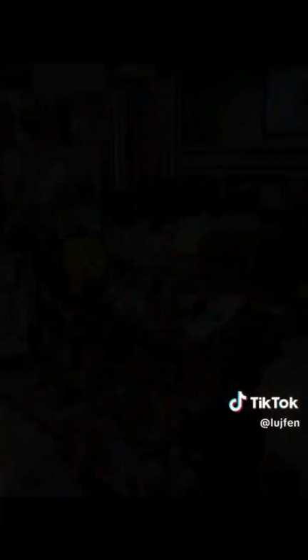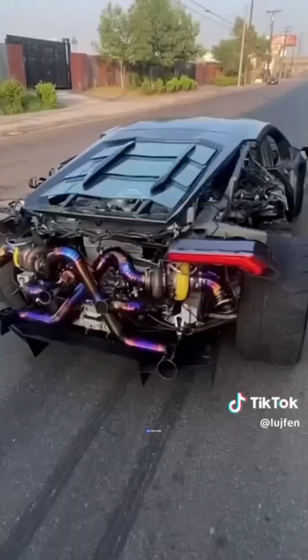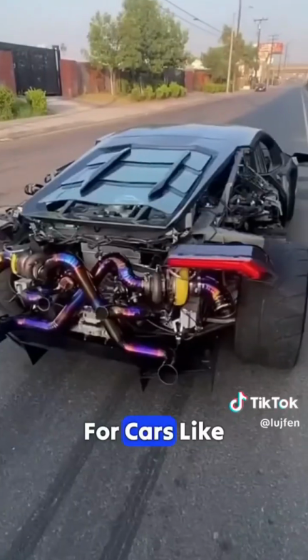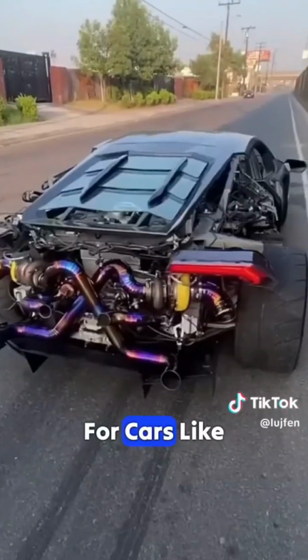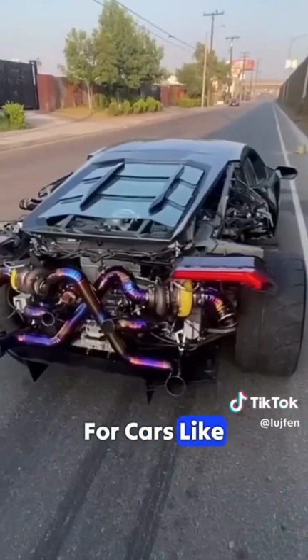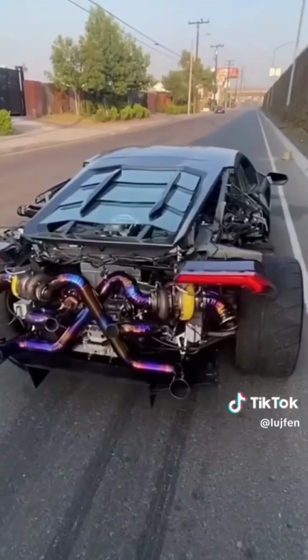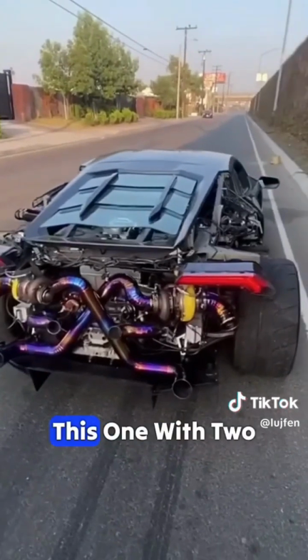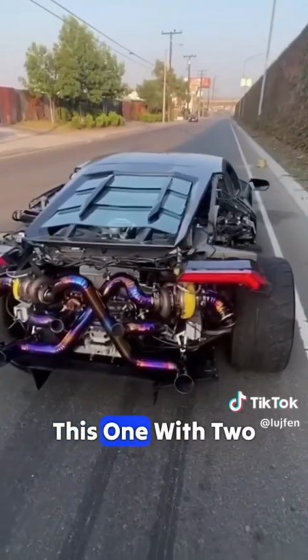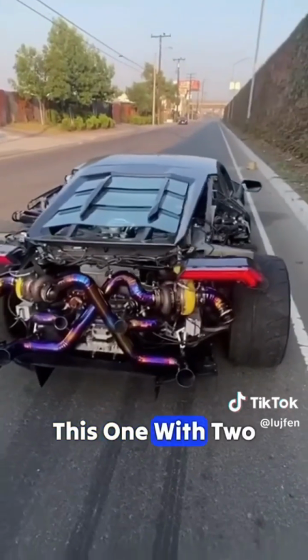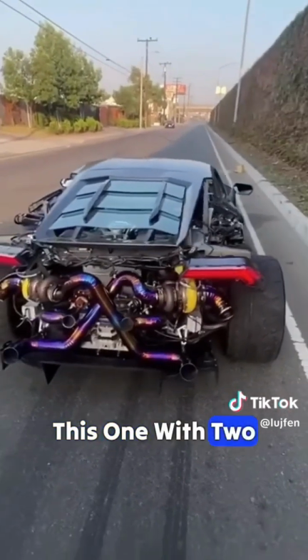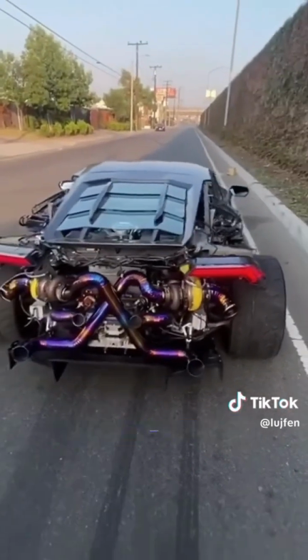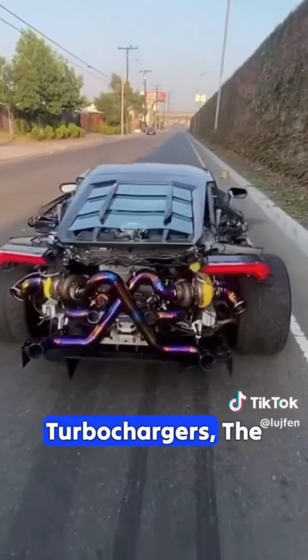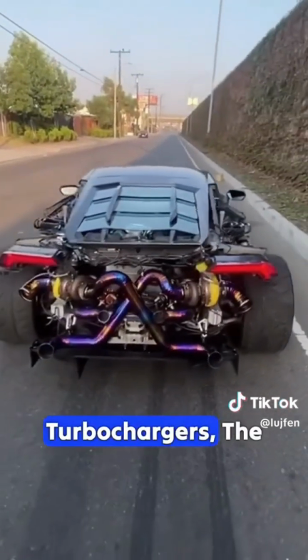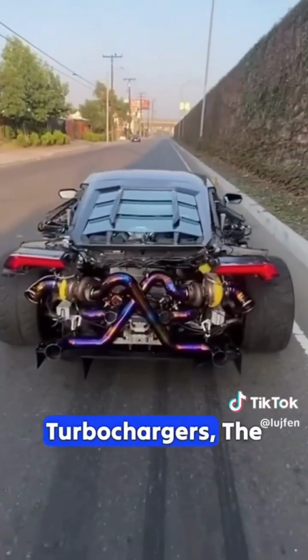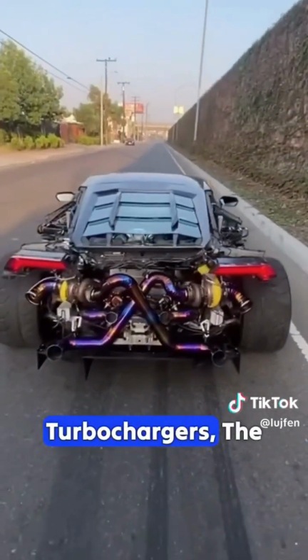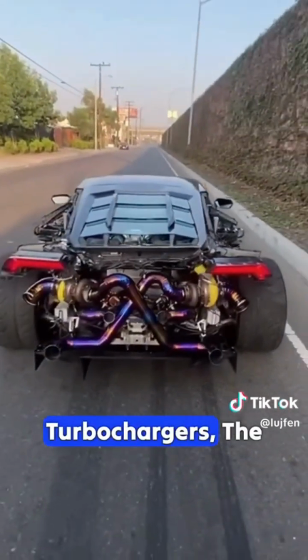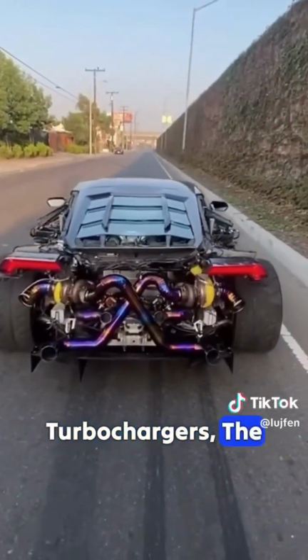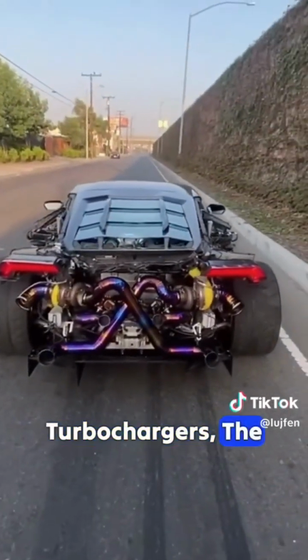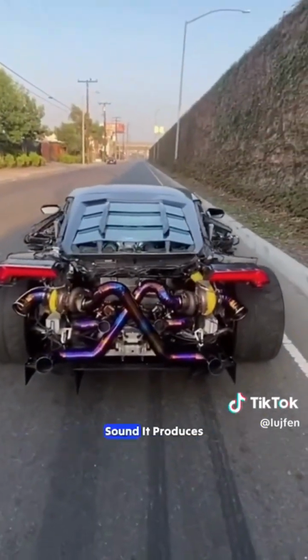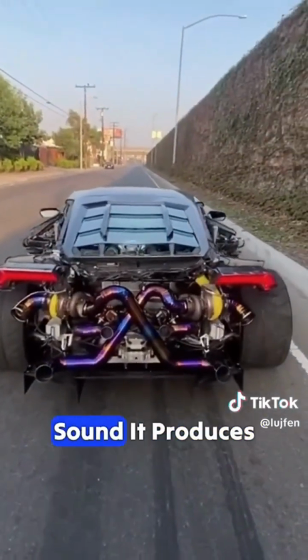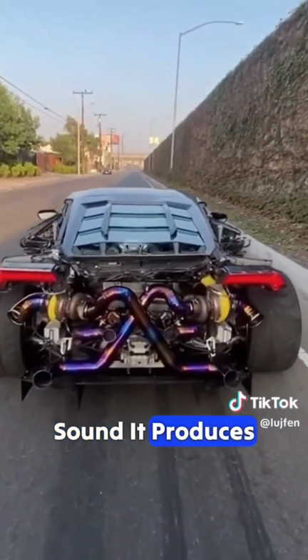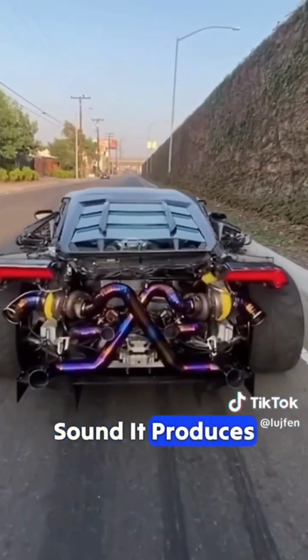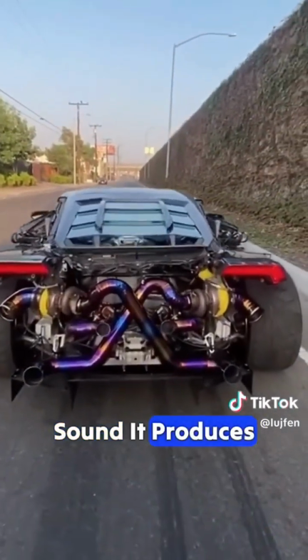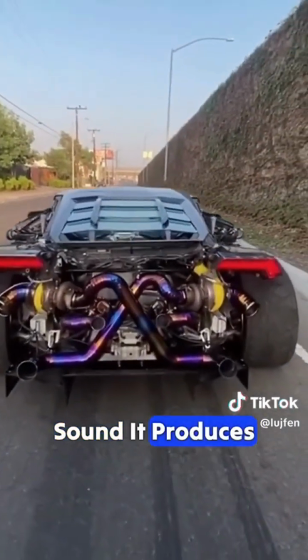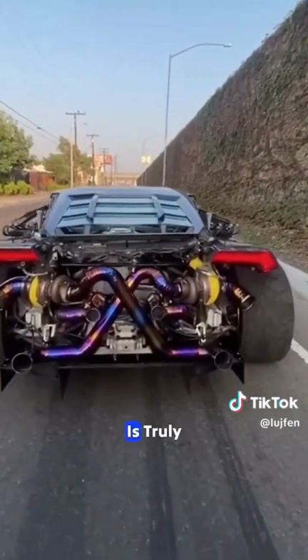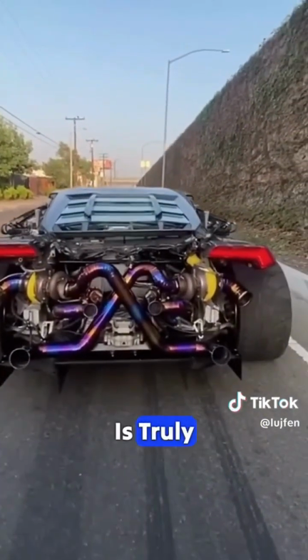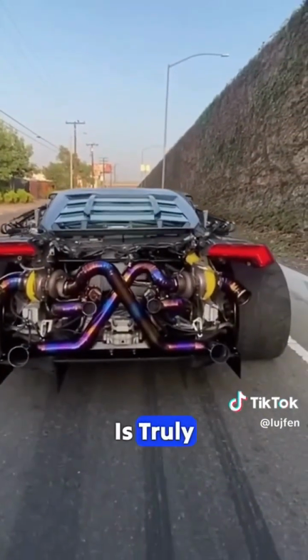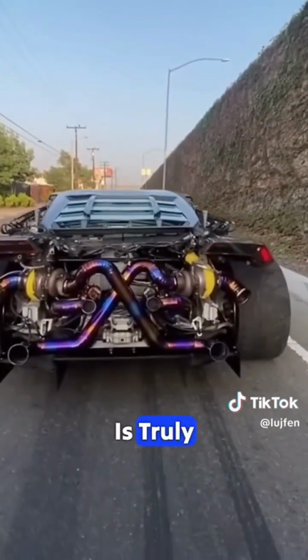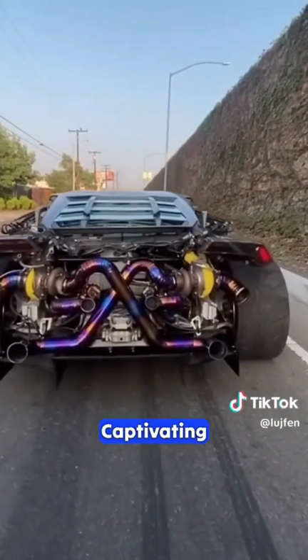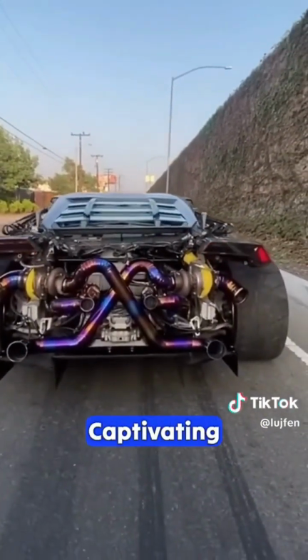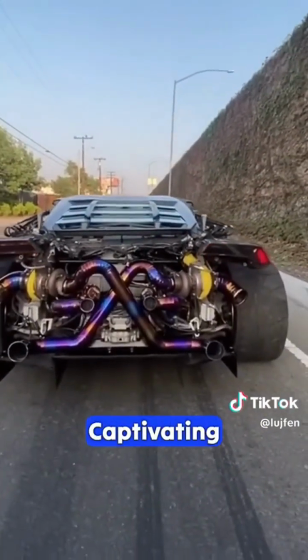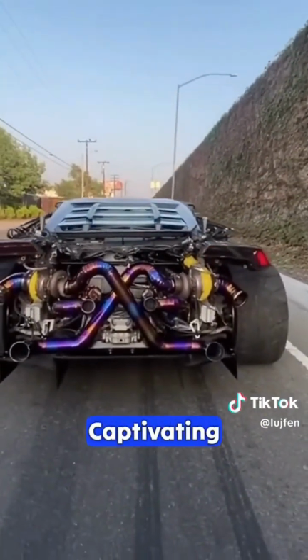For cars like this one with two turbochargers, the sound it produces is truly captivating.